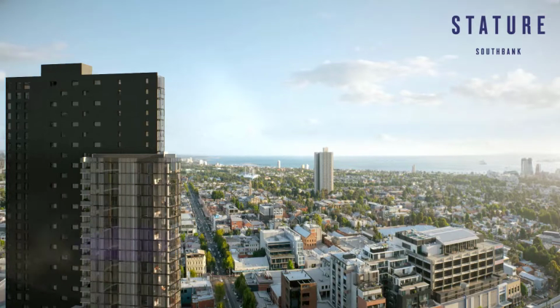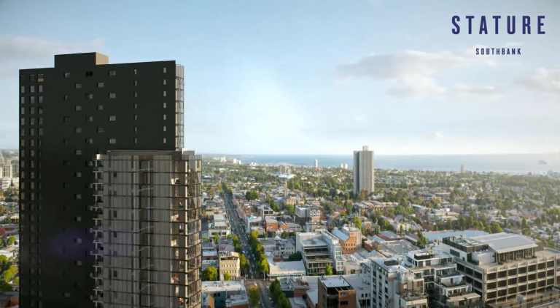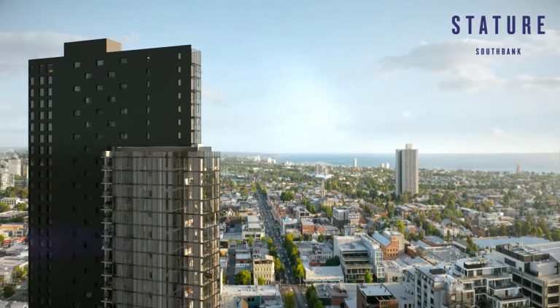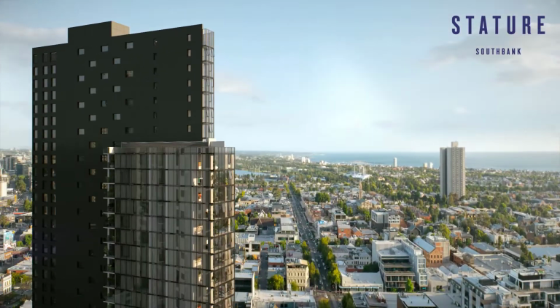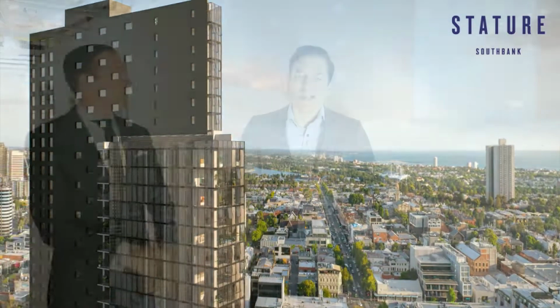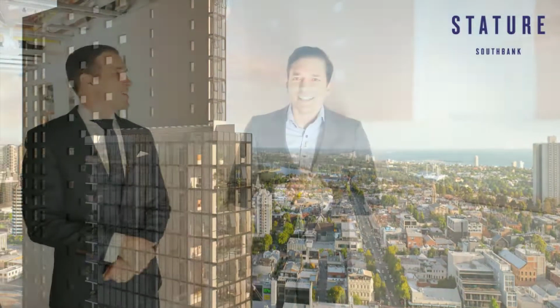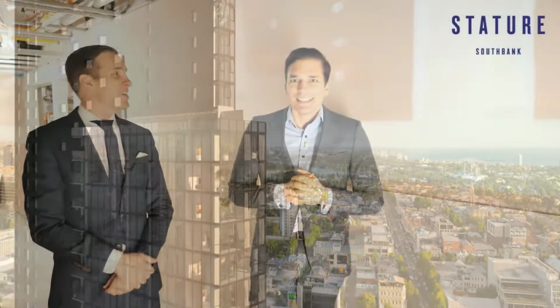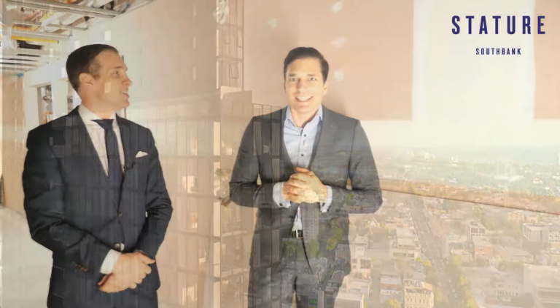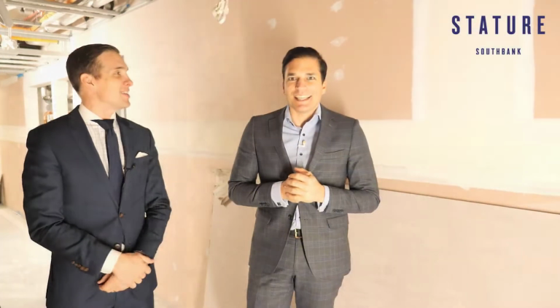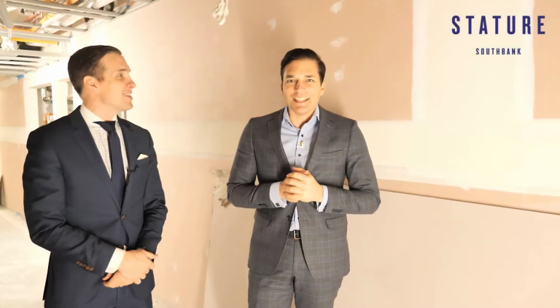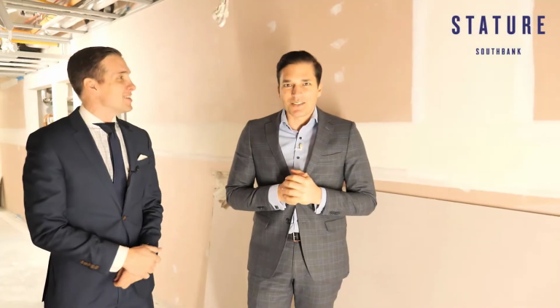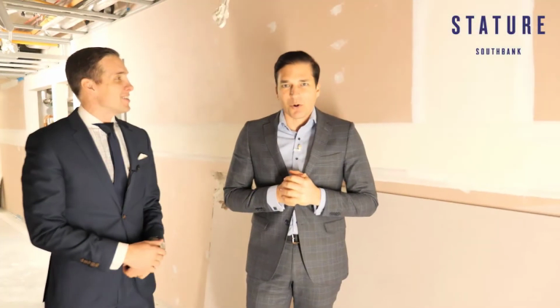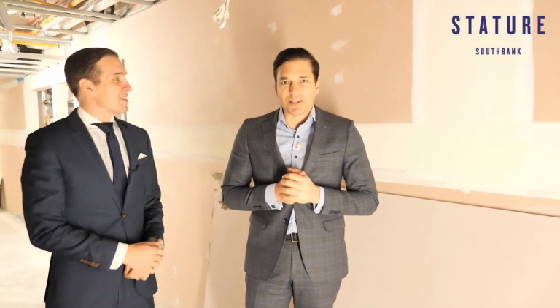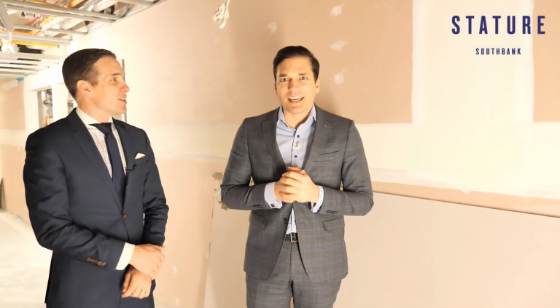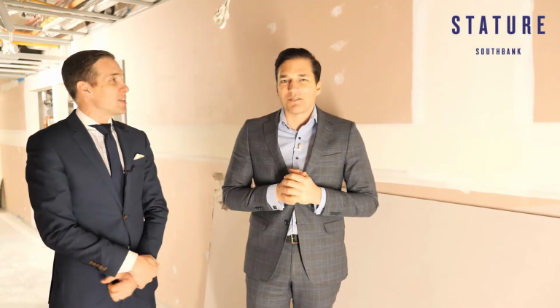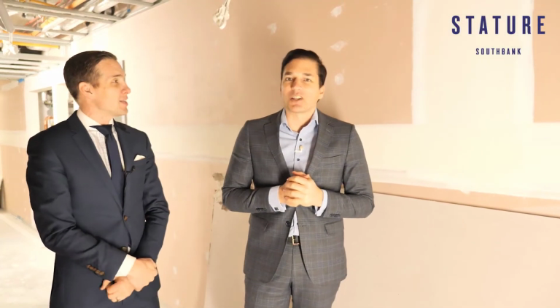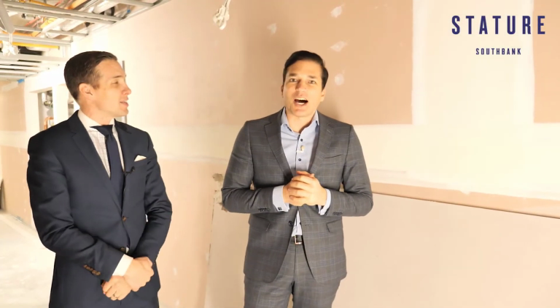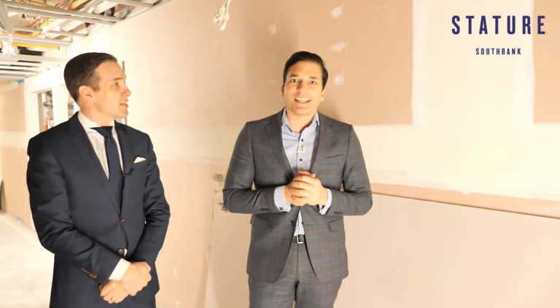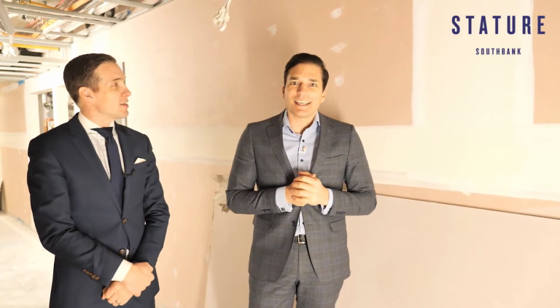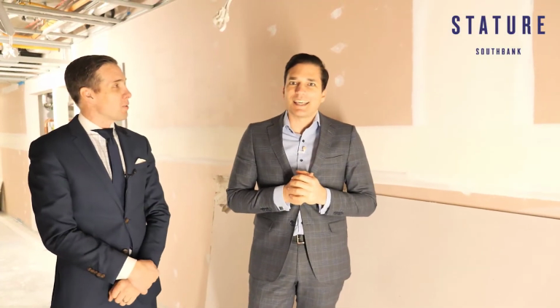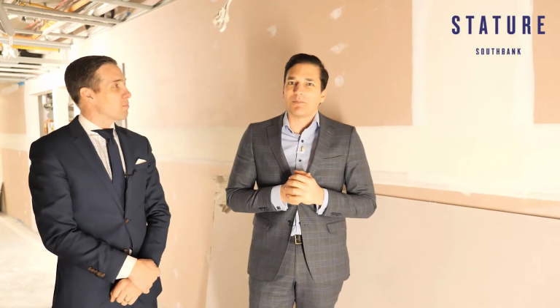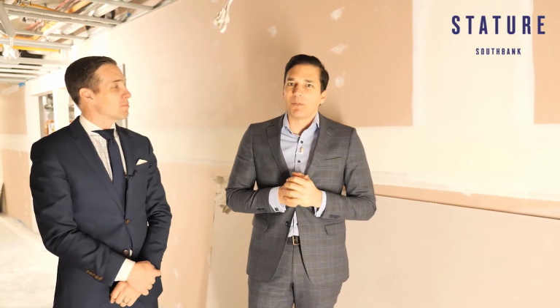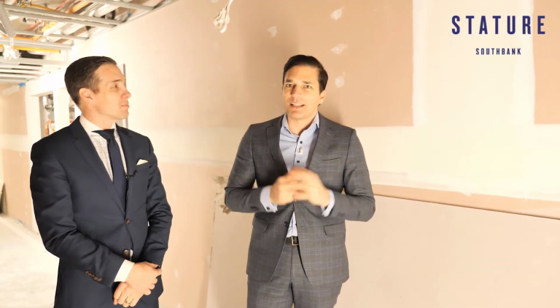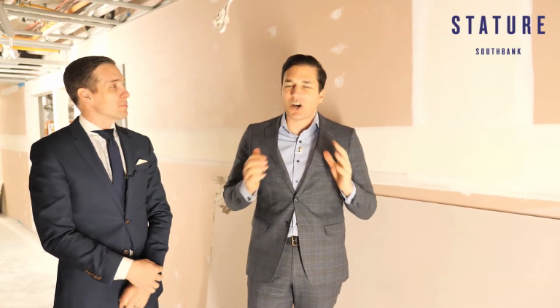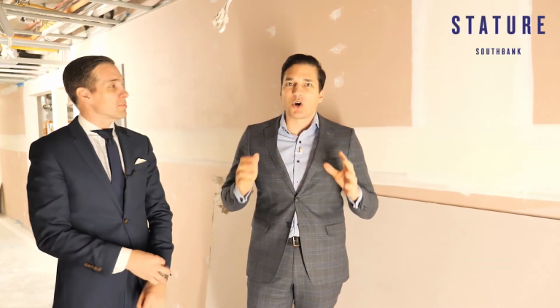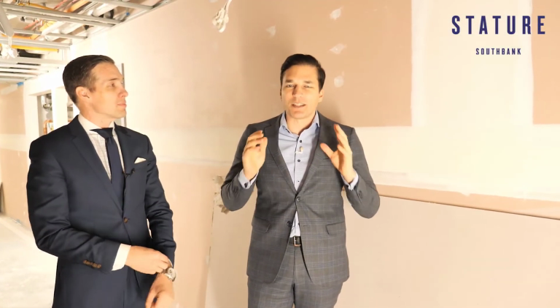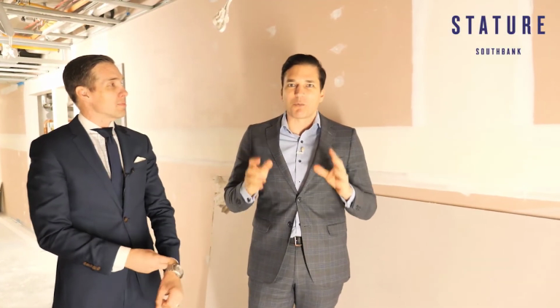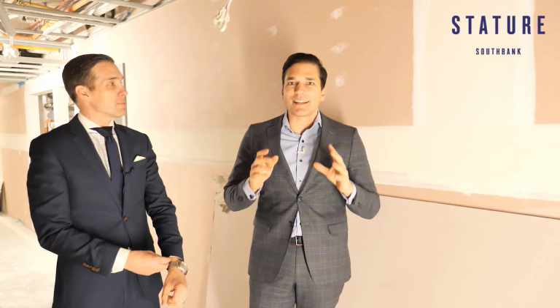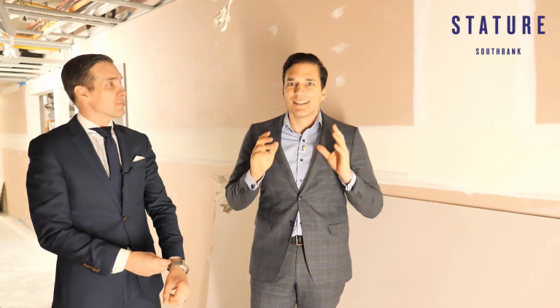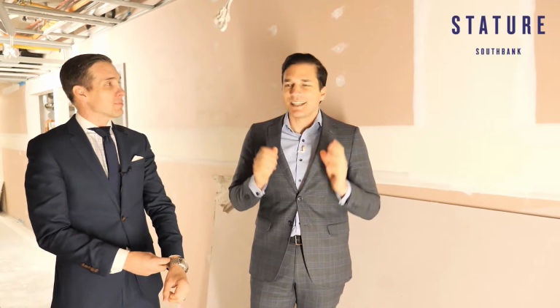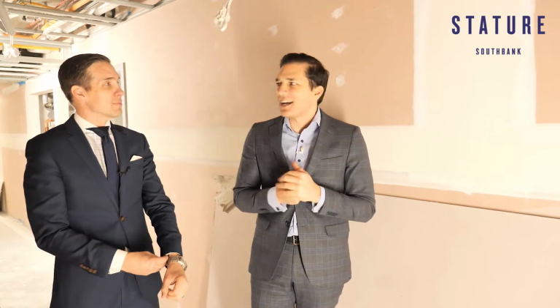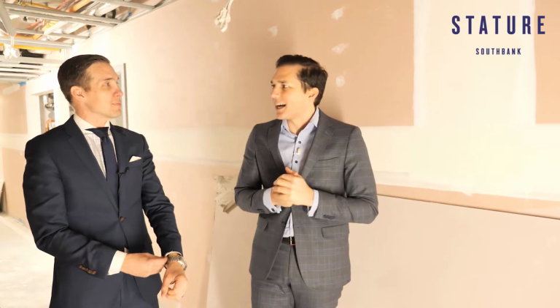Welcome back everyone. It is almost the end of July here in Melbourne. It's cold, it's wet, it's dark.